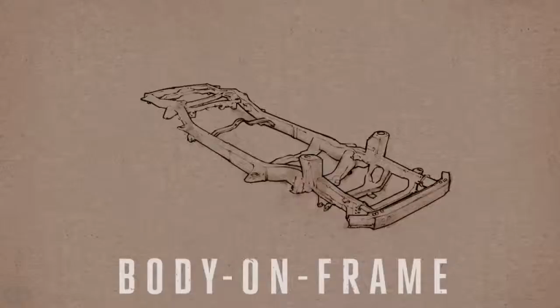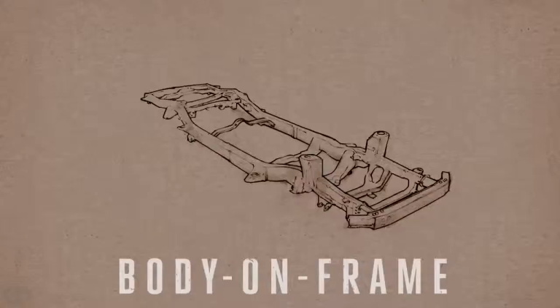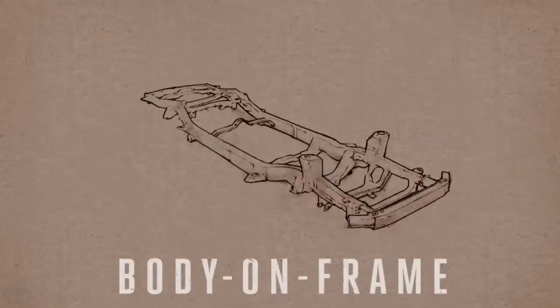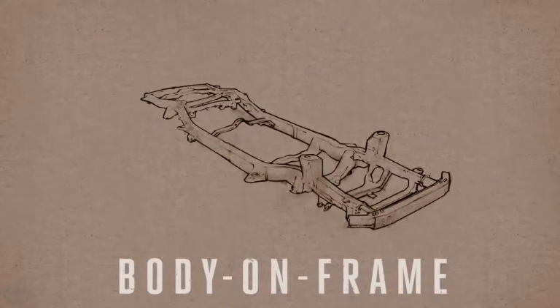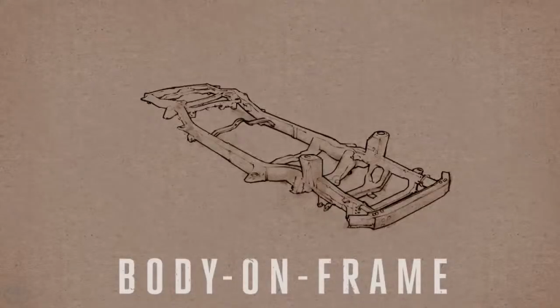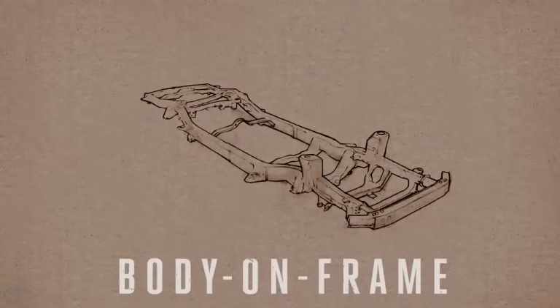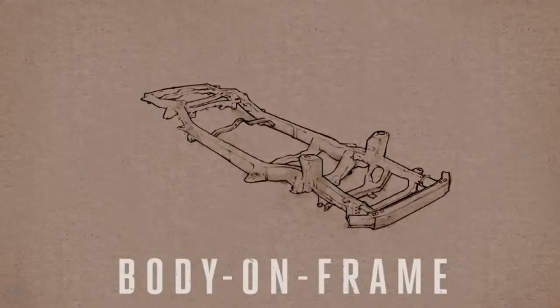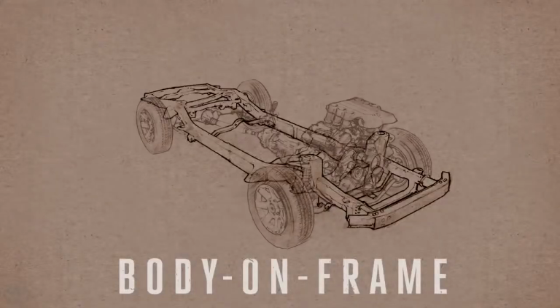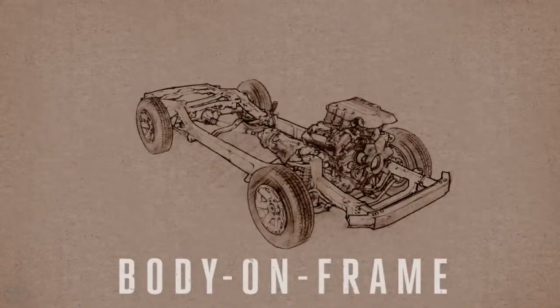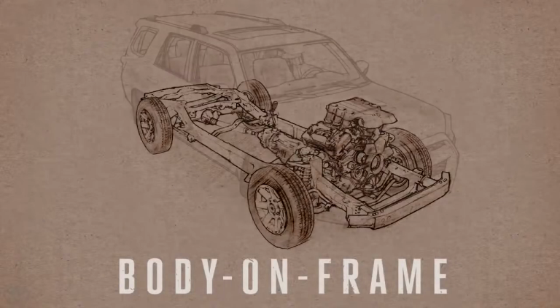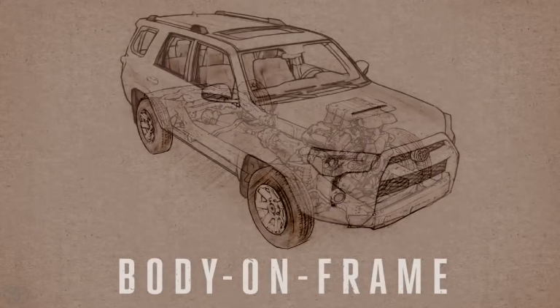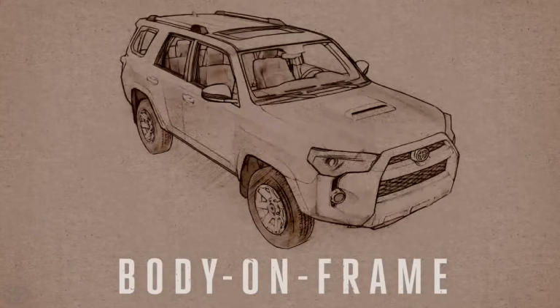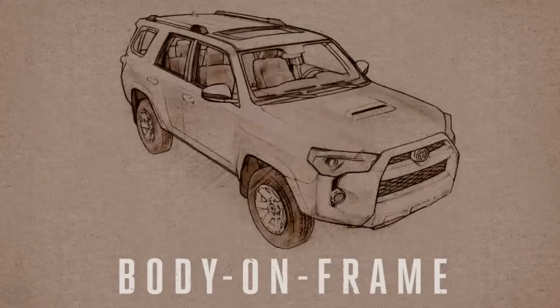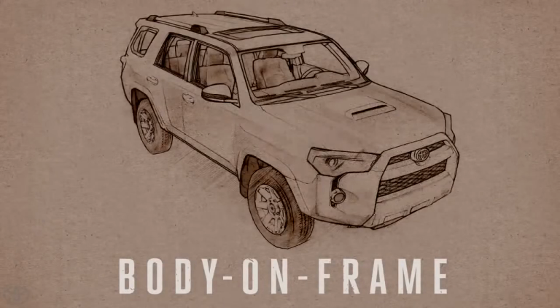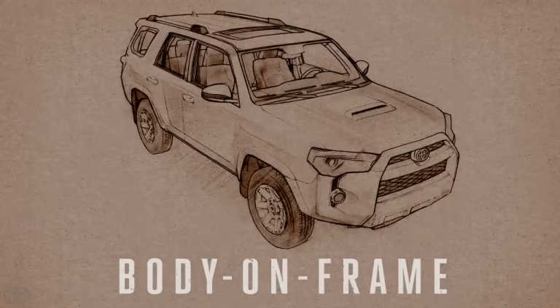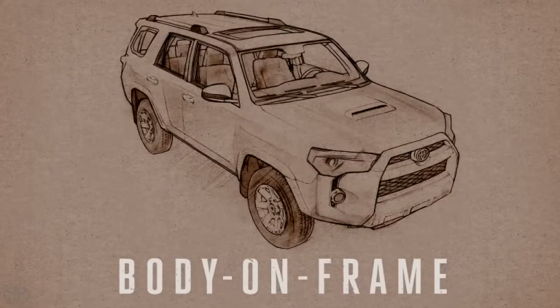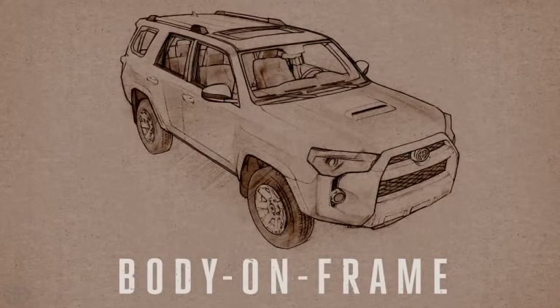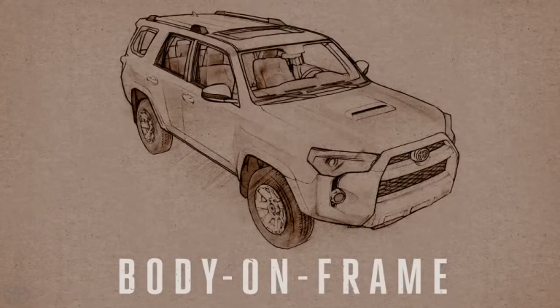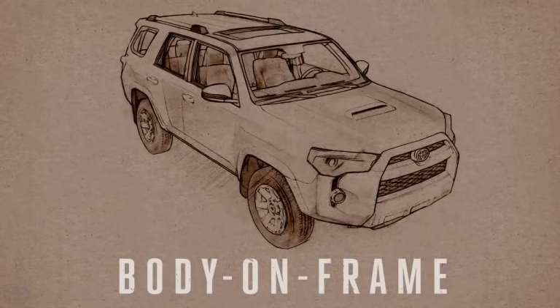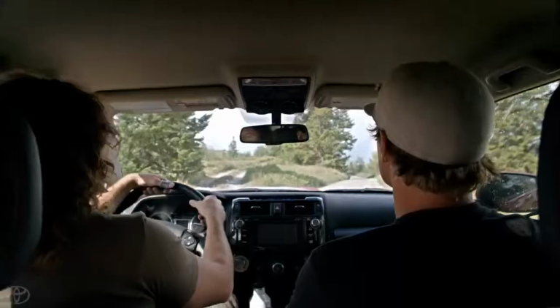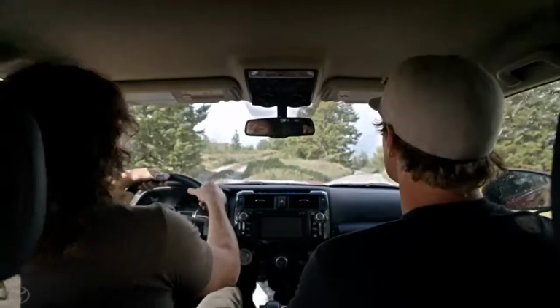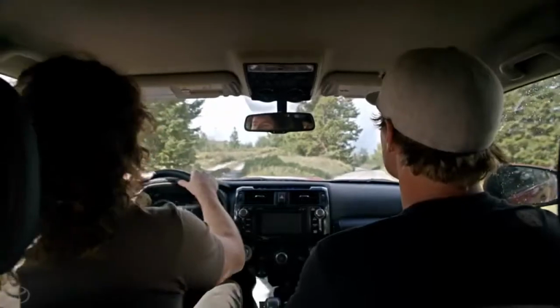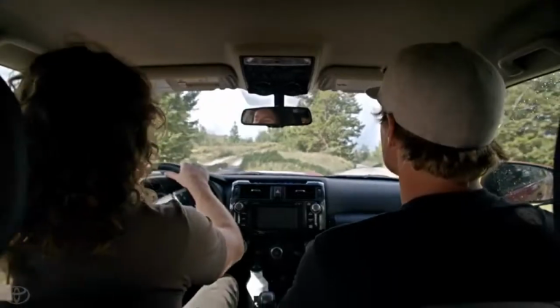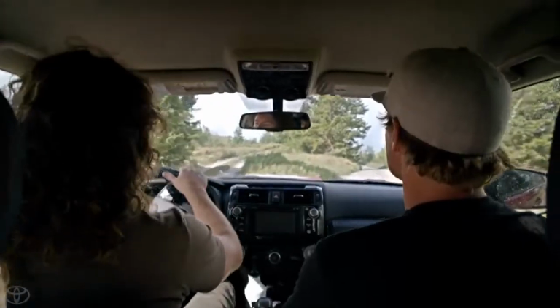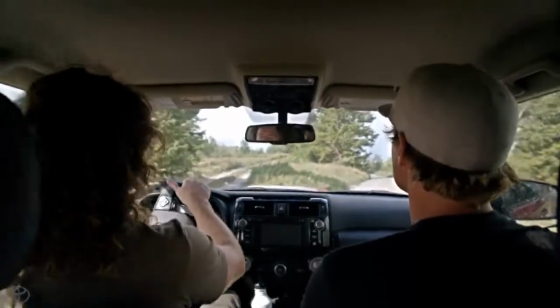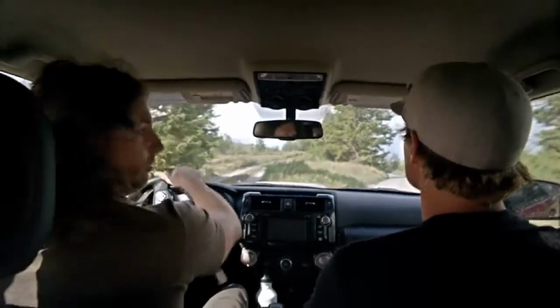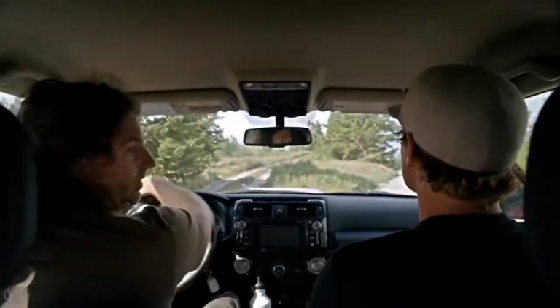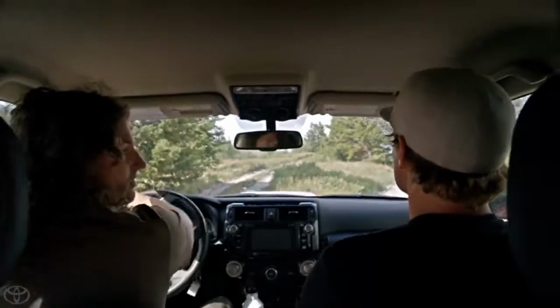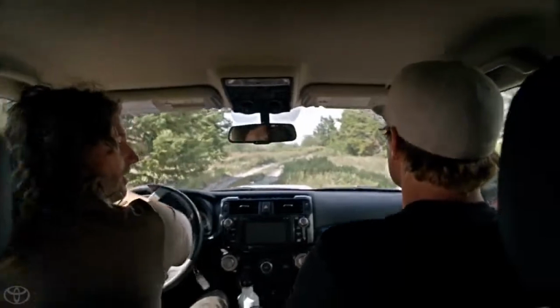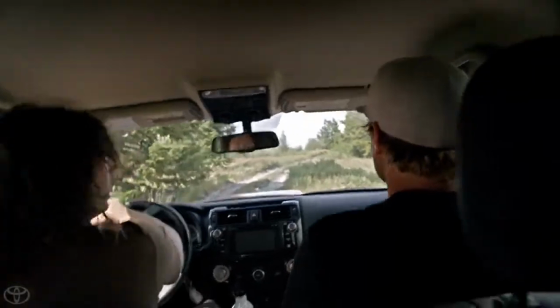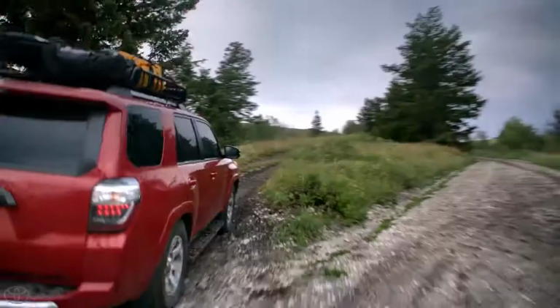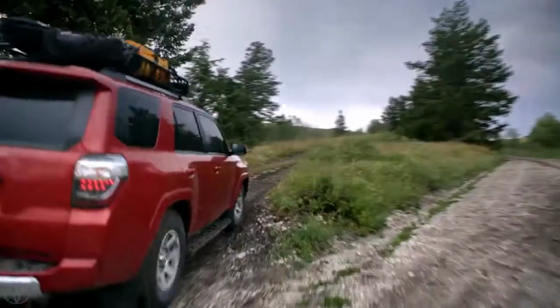We have body on frame. We're going to go test out — we're going to take the road less traveled here.